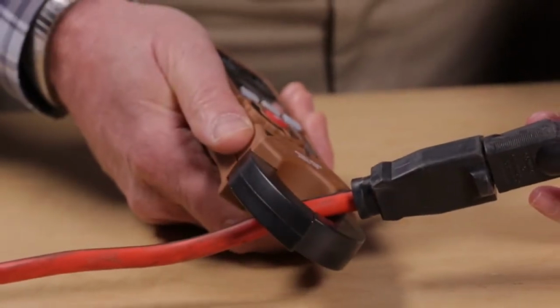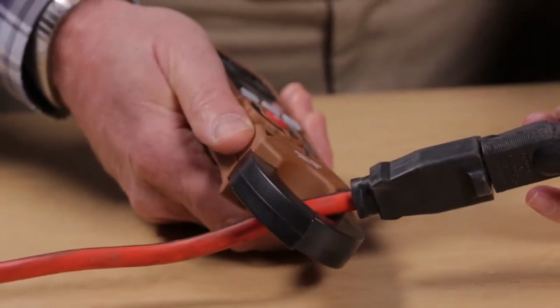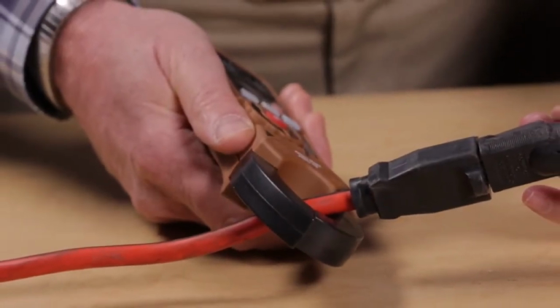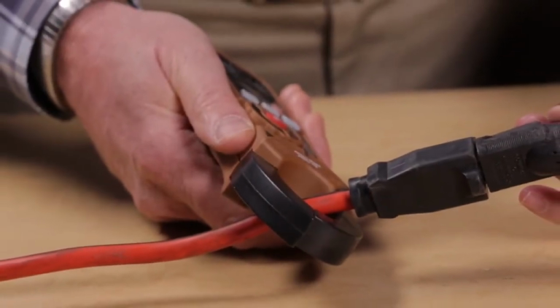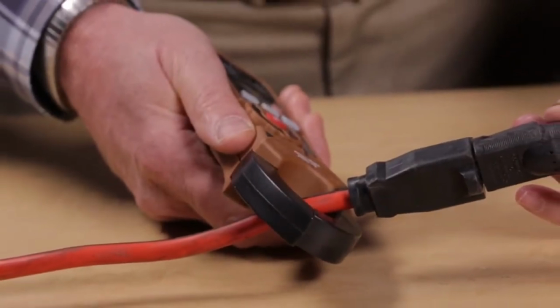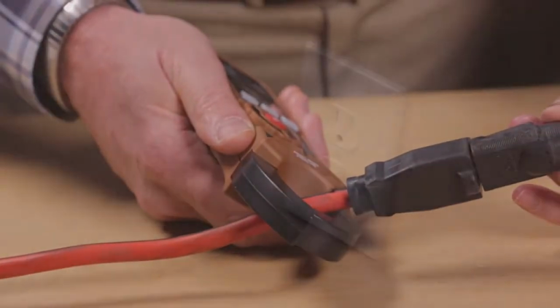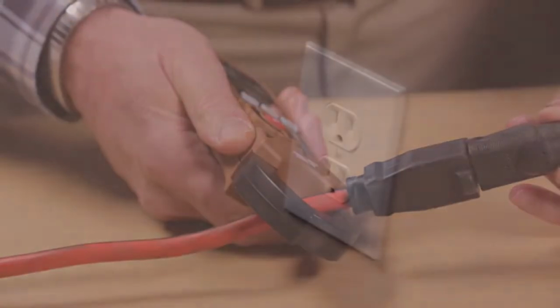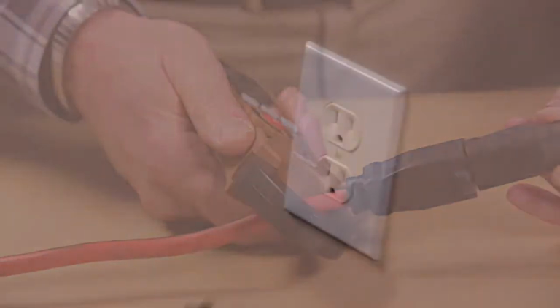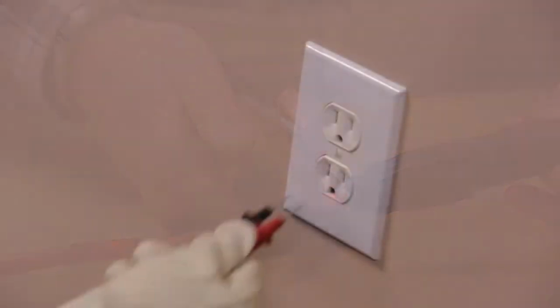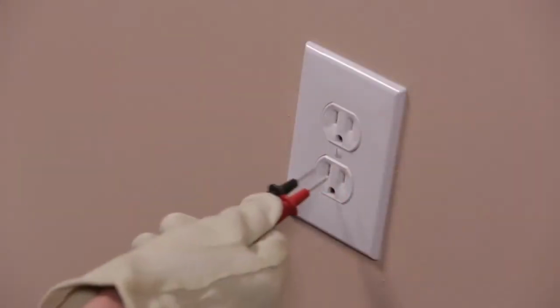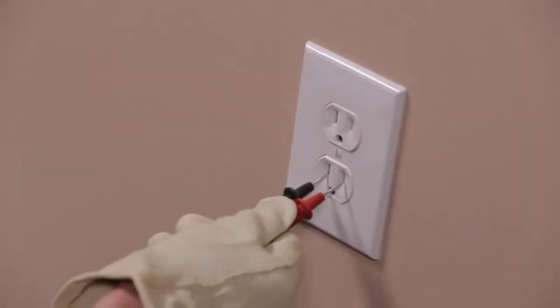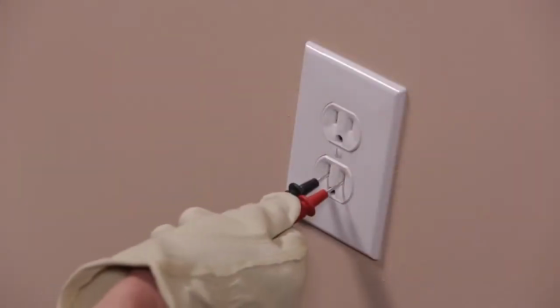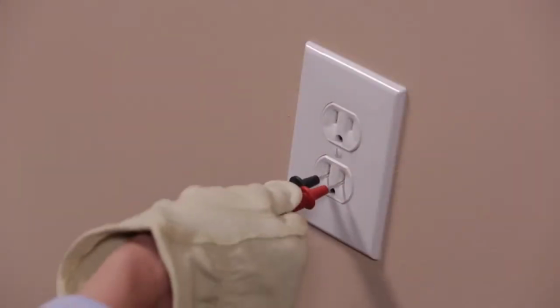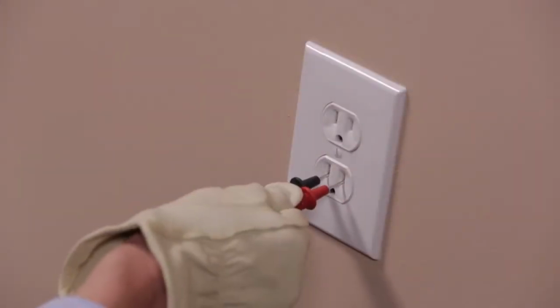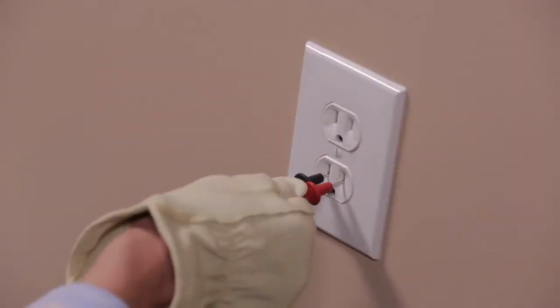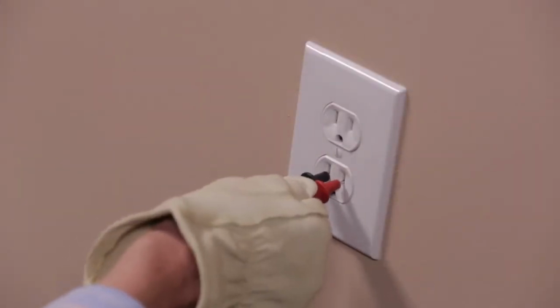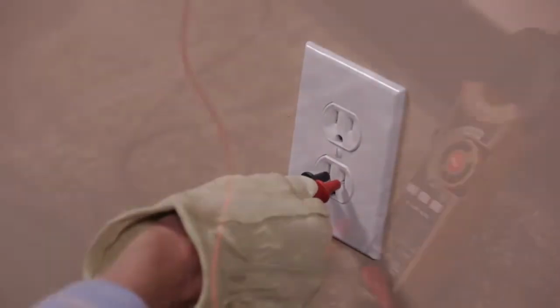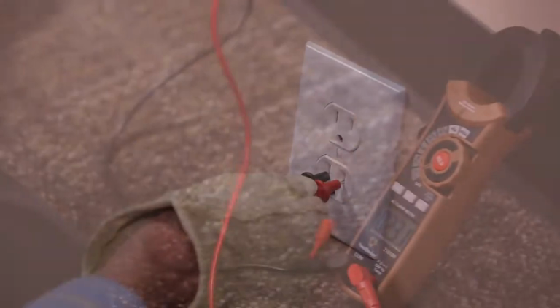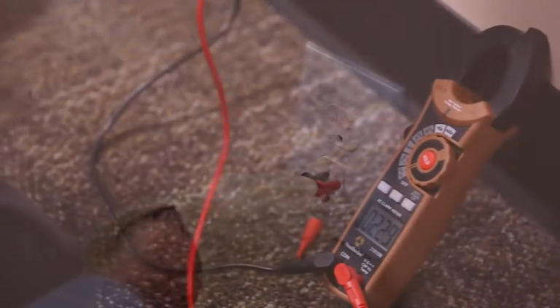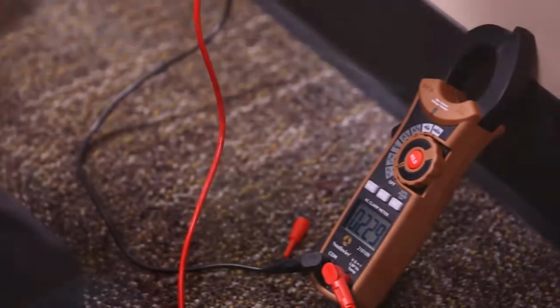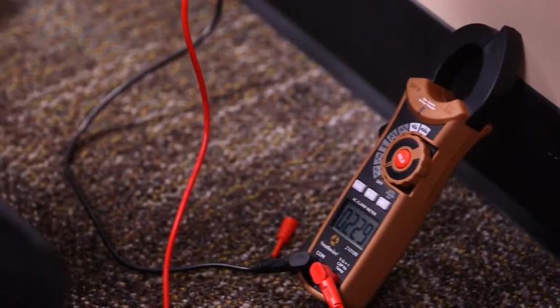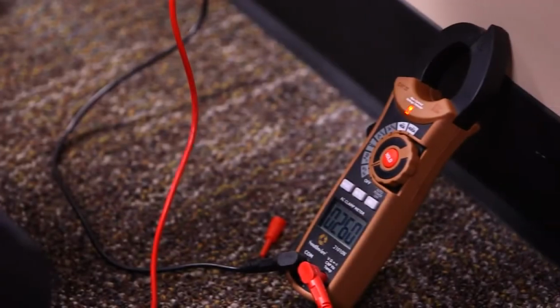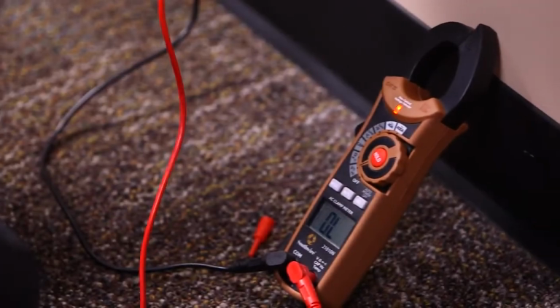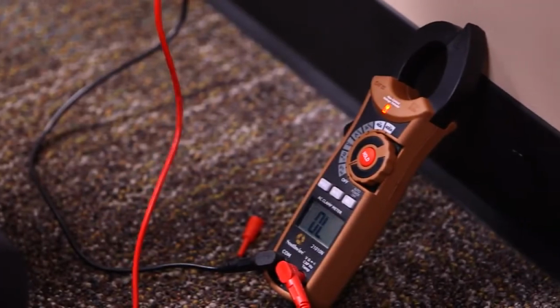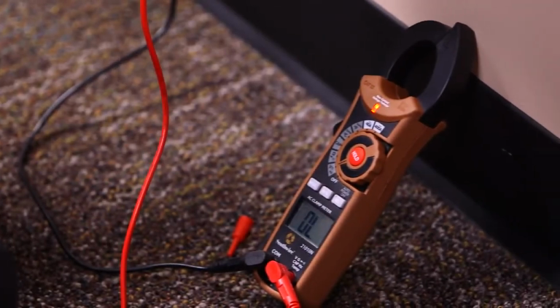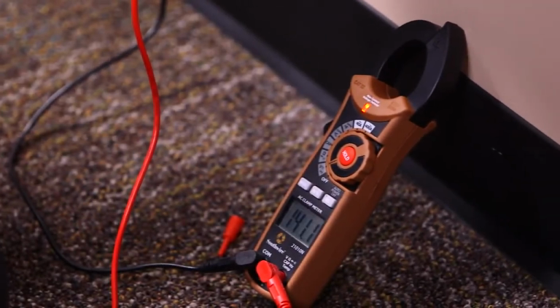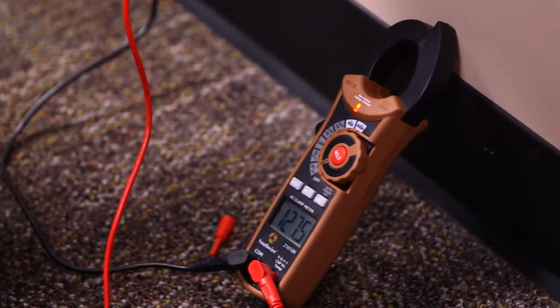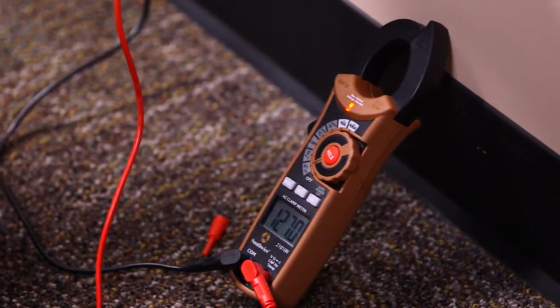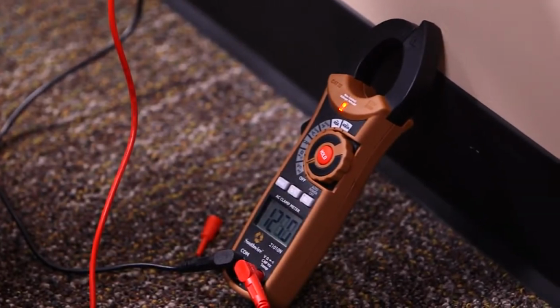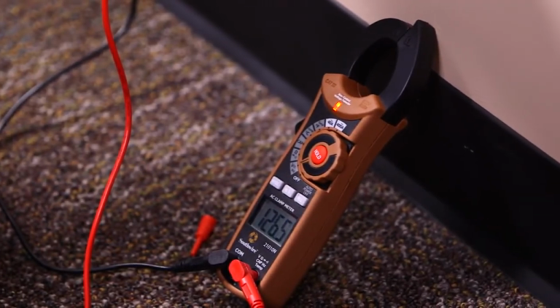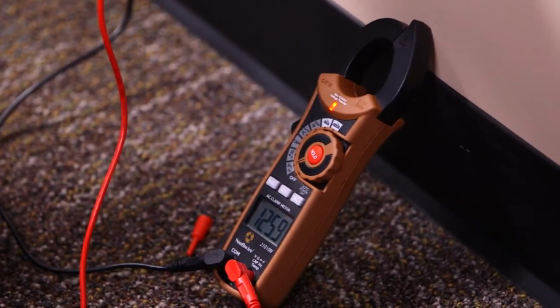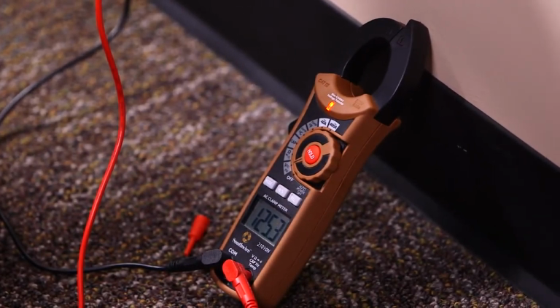In addition to current, the 21010N can measure AC-DC voltage, resistance, continuity, frequency, and temperature.